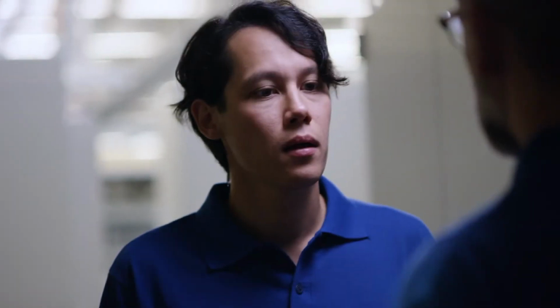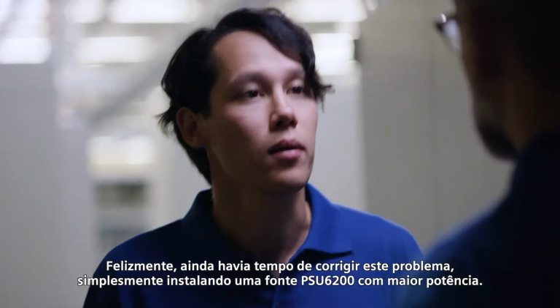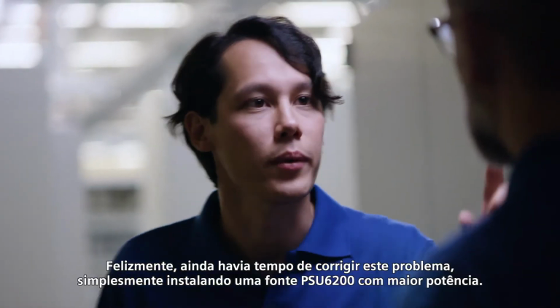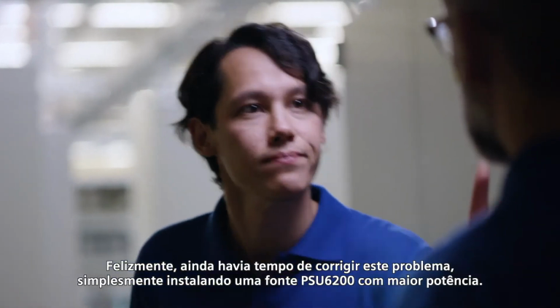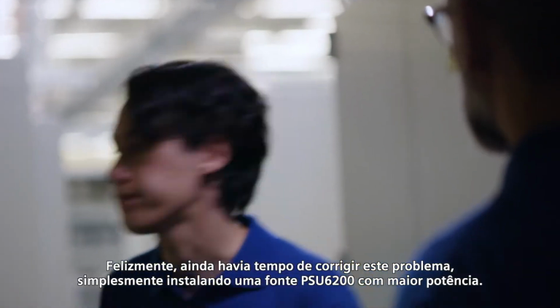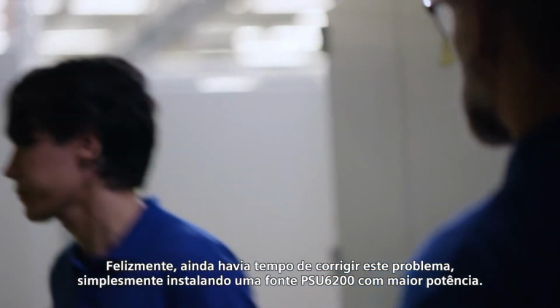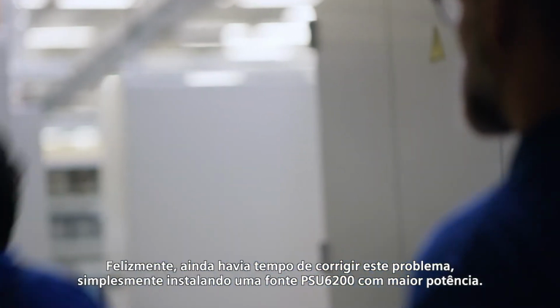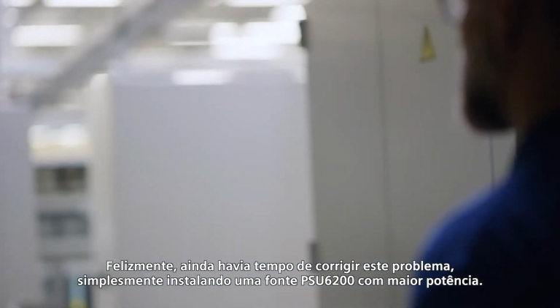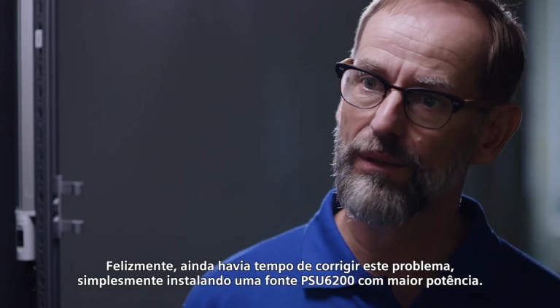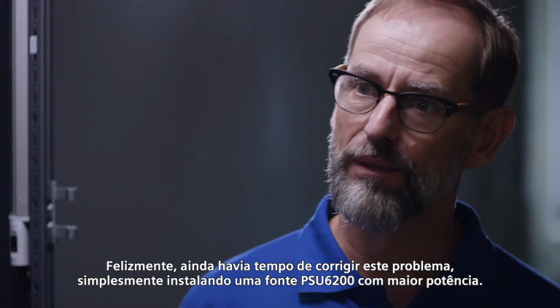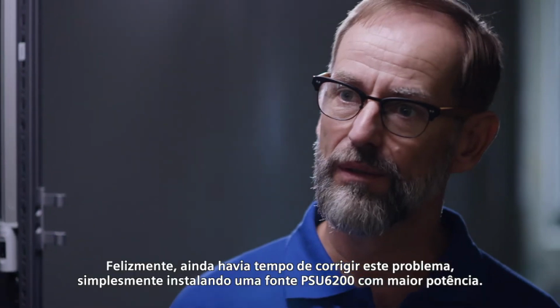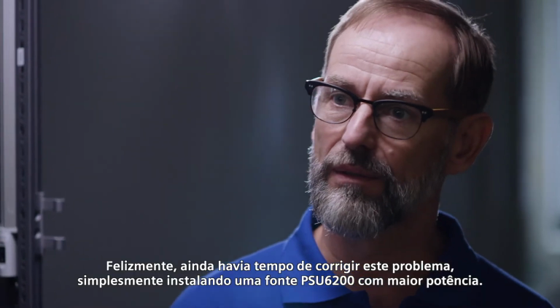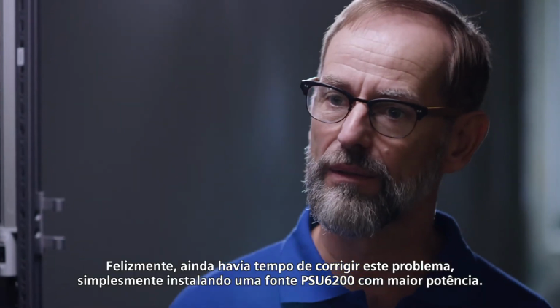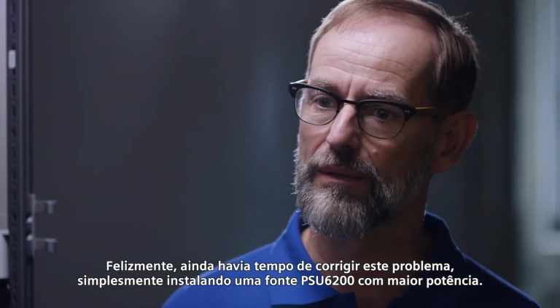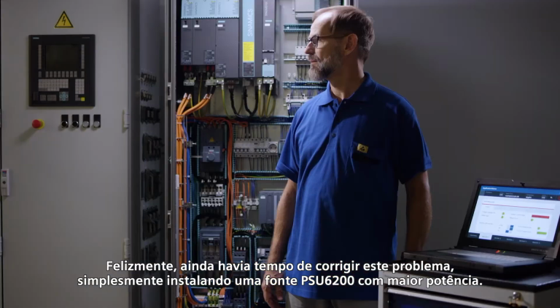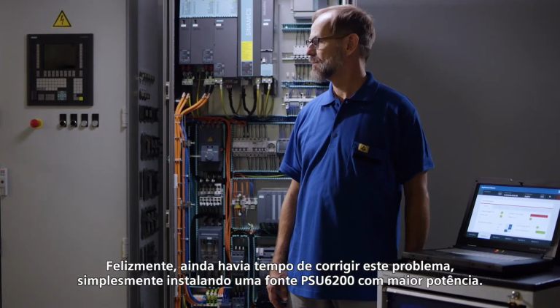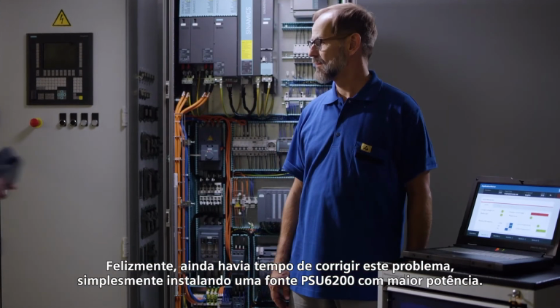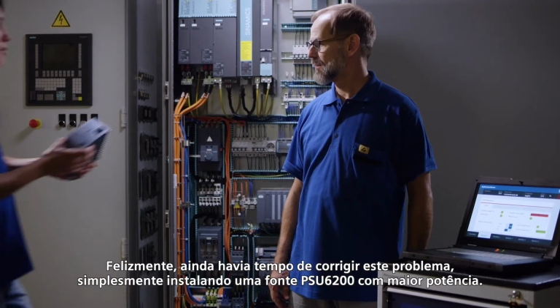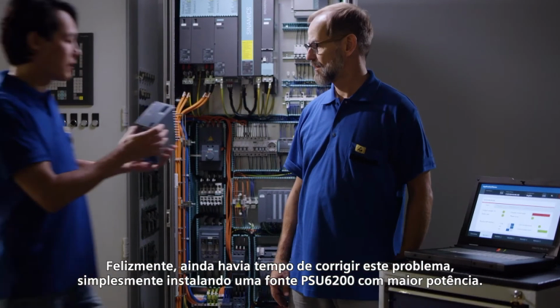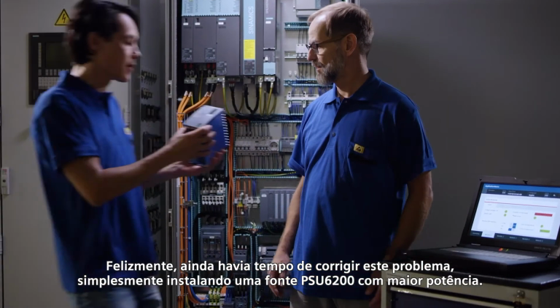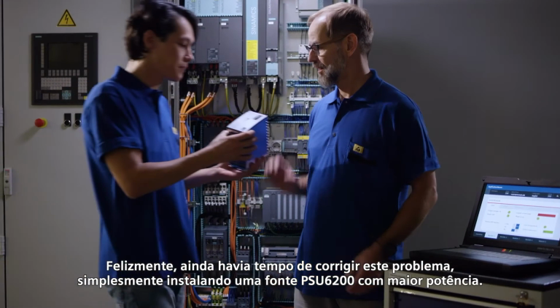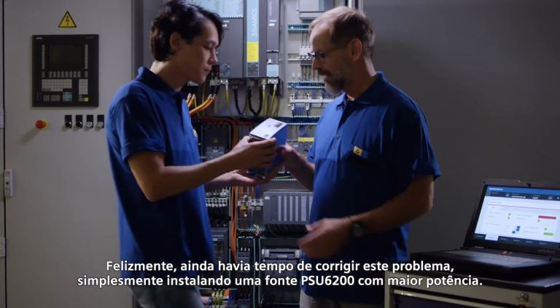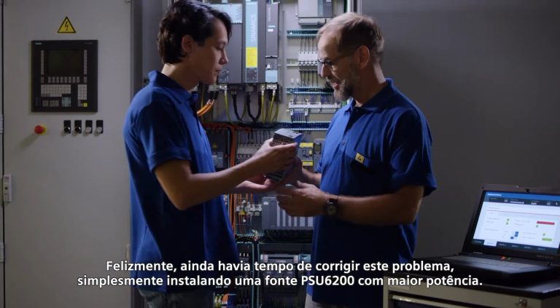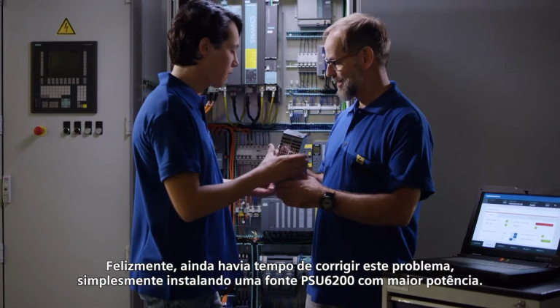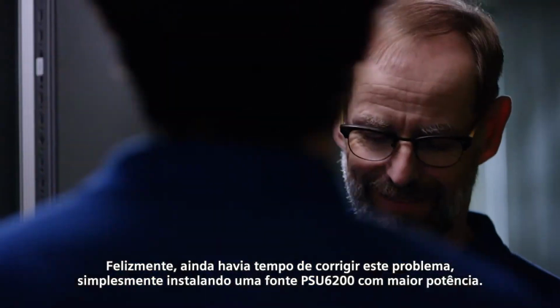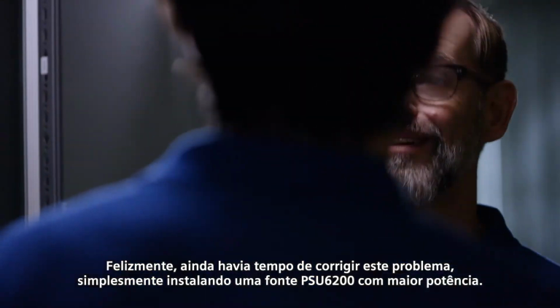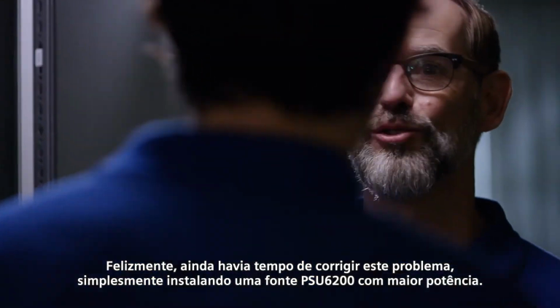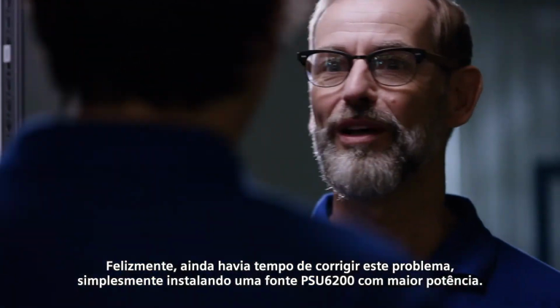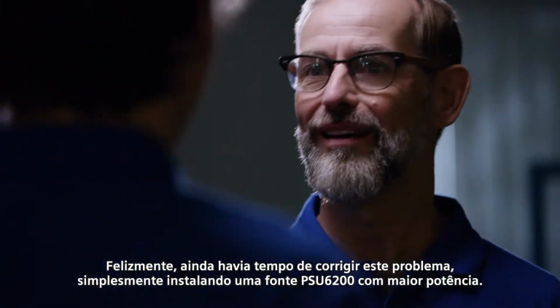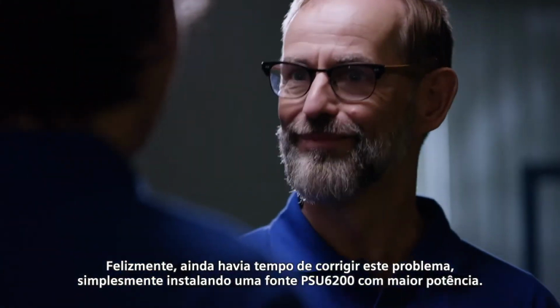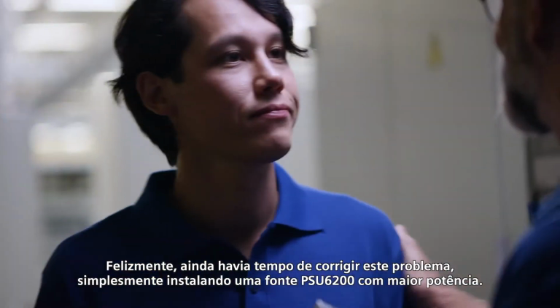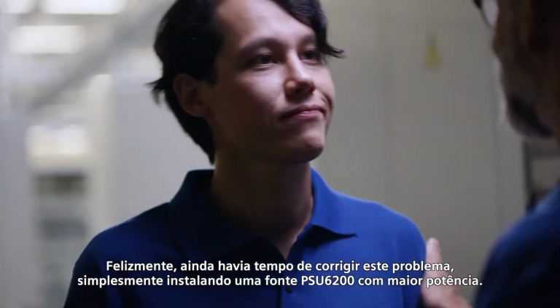Fortunately, there's still time to correct the issue by simply installing a more powerful CTOP PSU 6200.